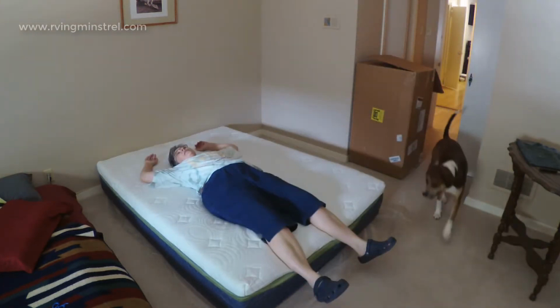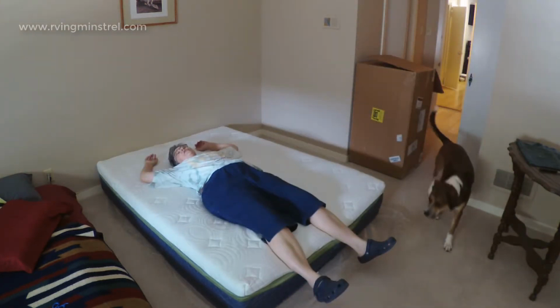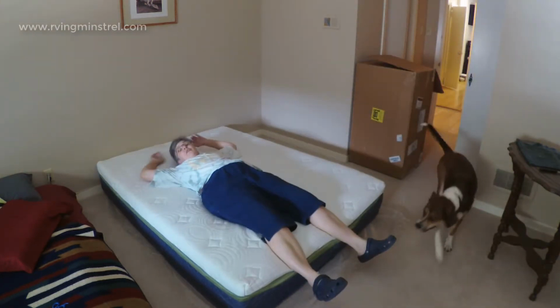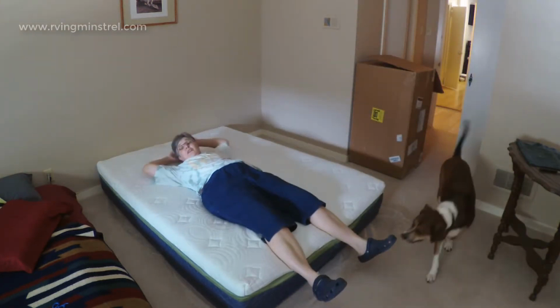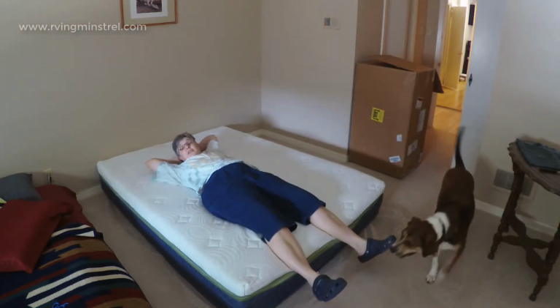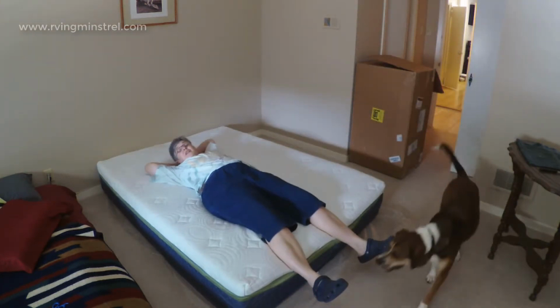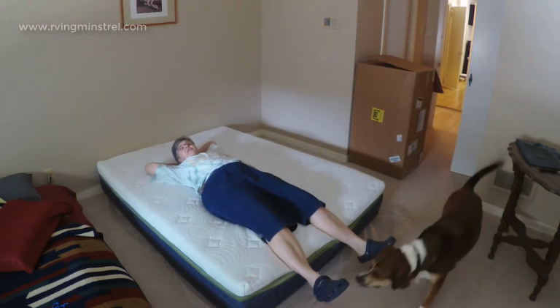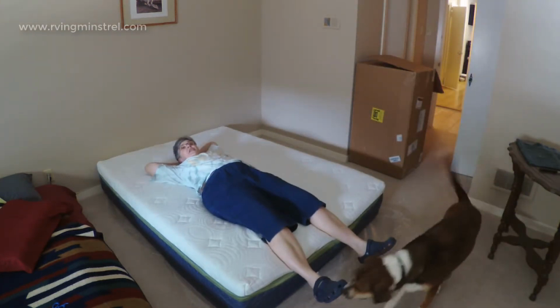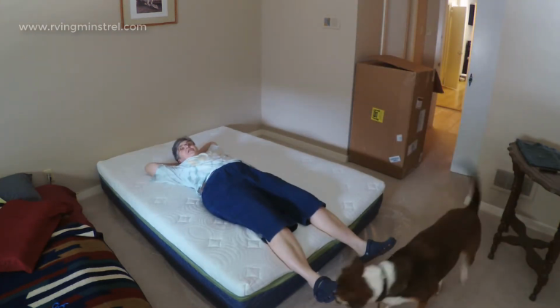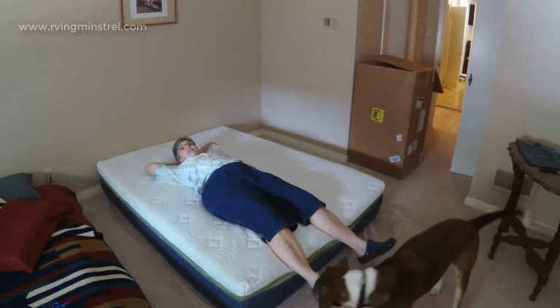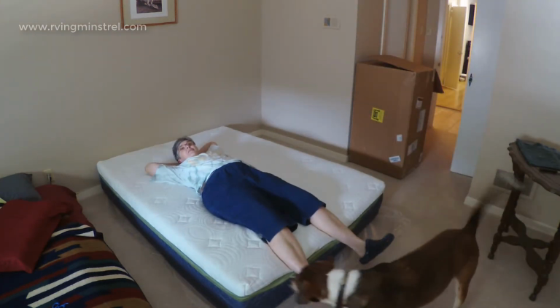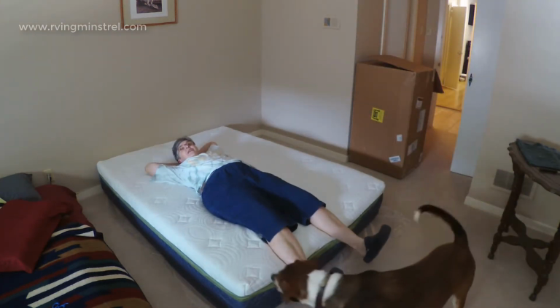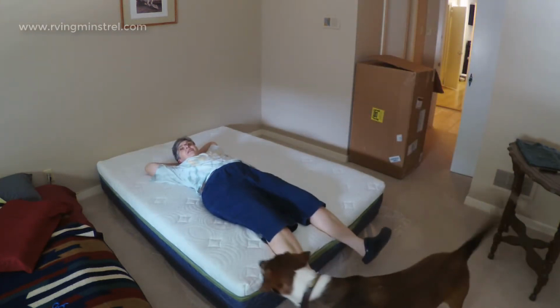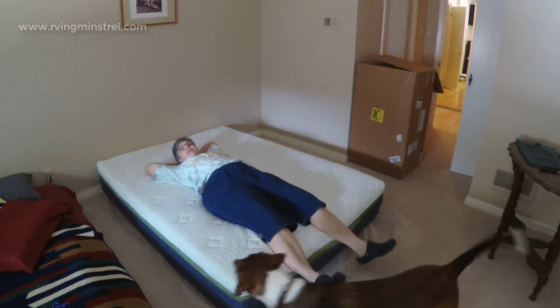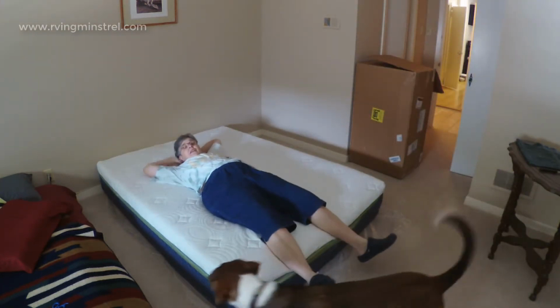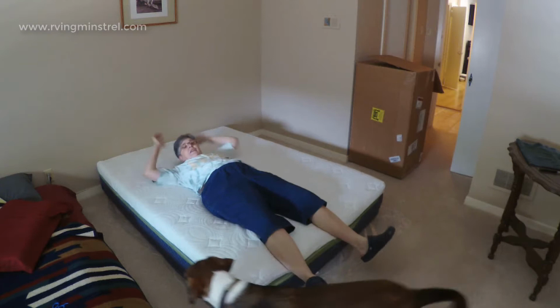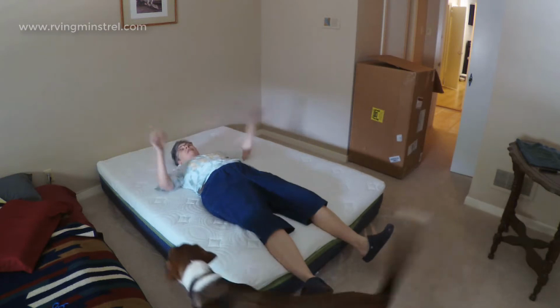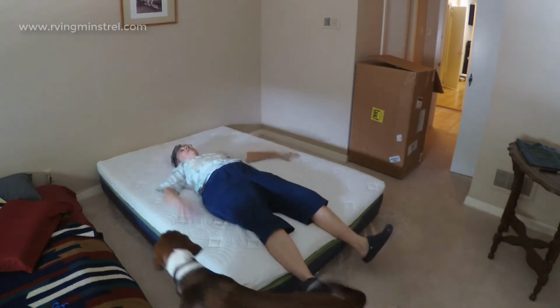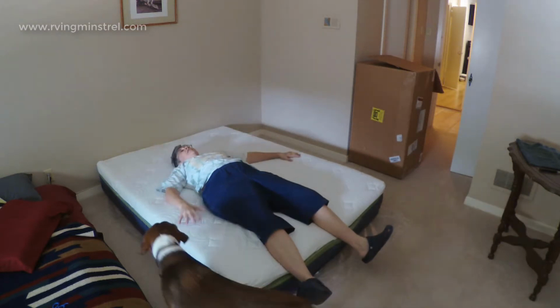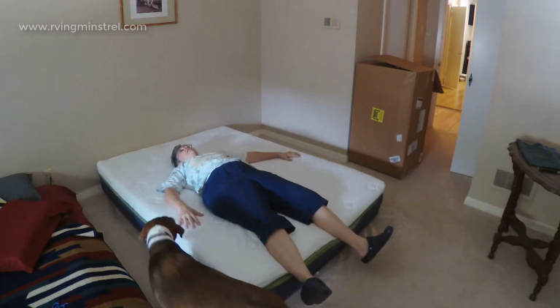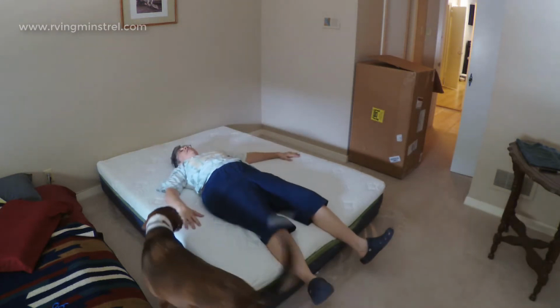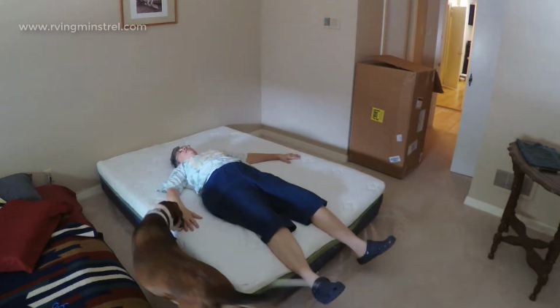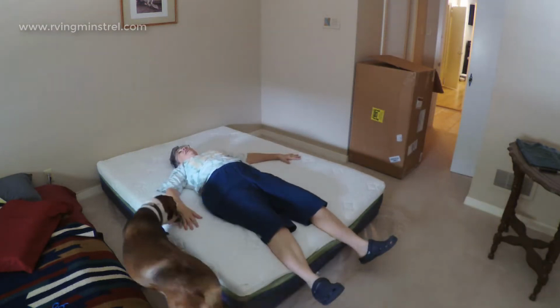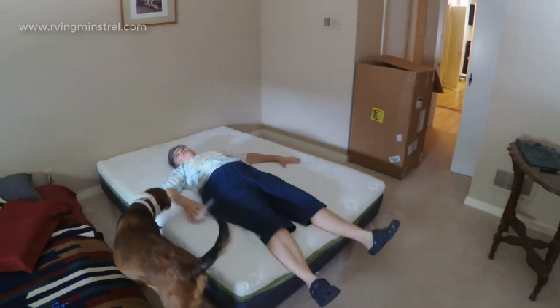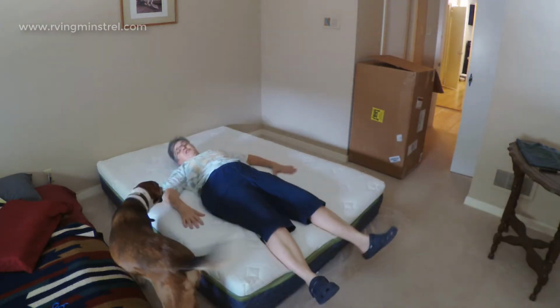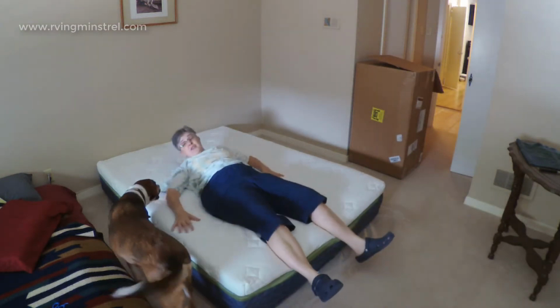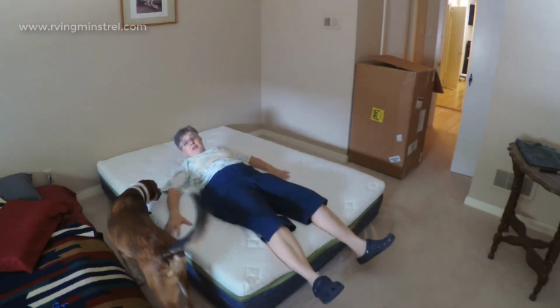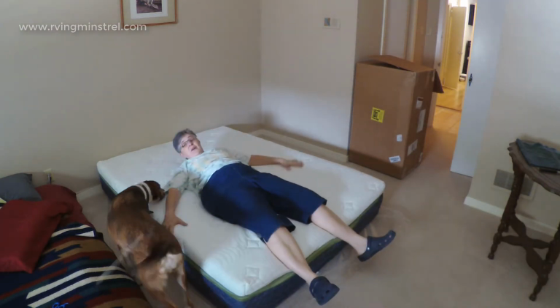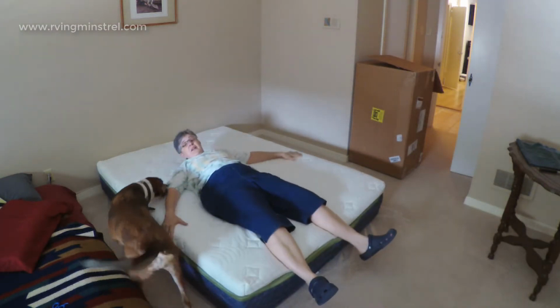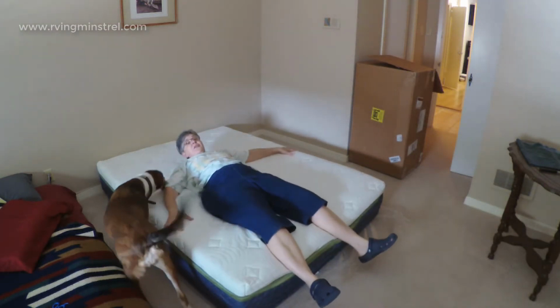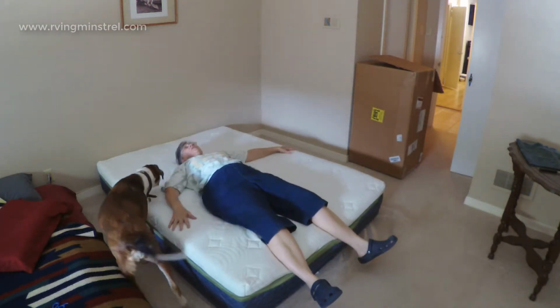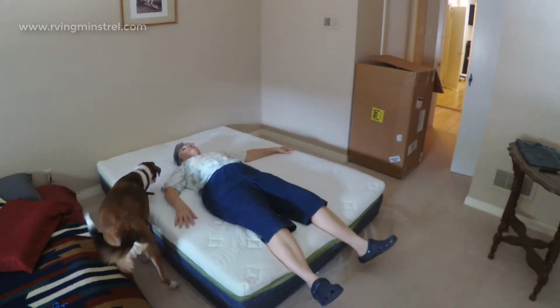It does feel good, and it's not even expanded yet. You kind of just sink right into it.